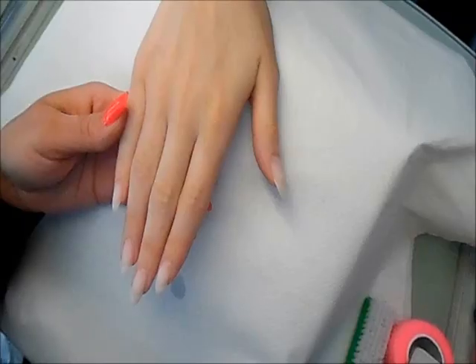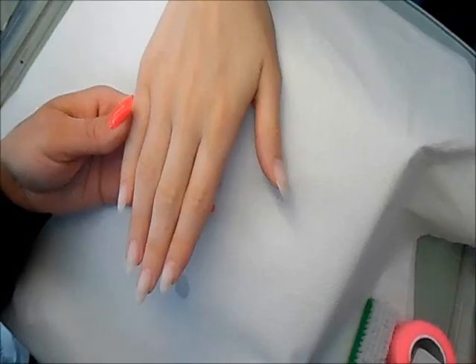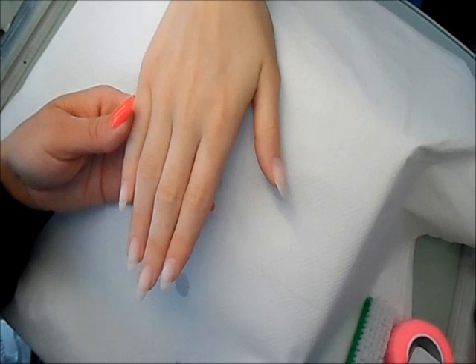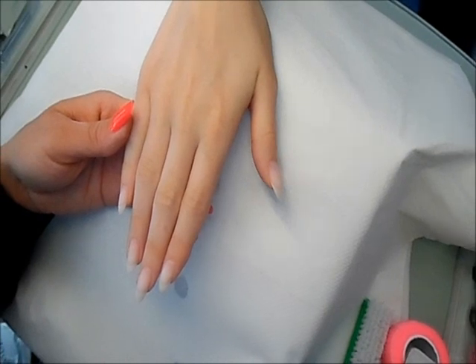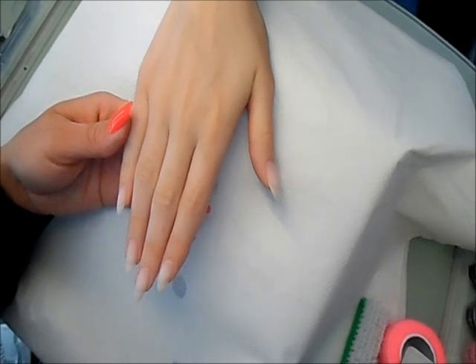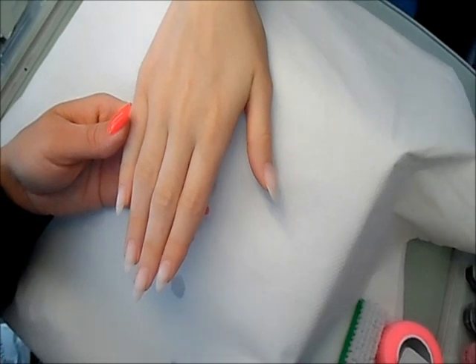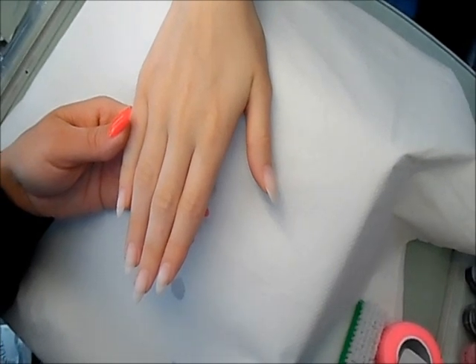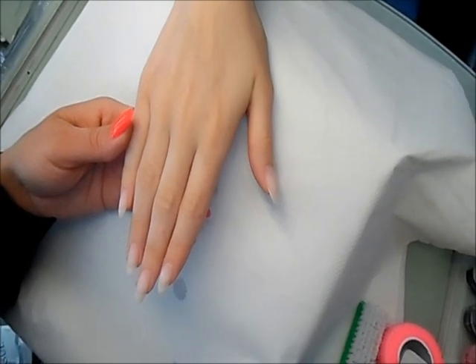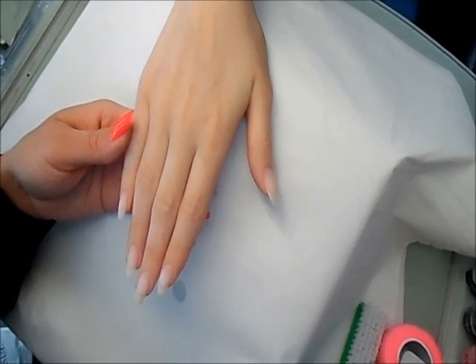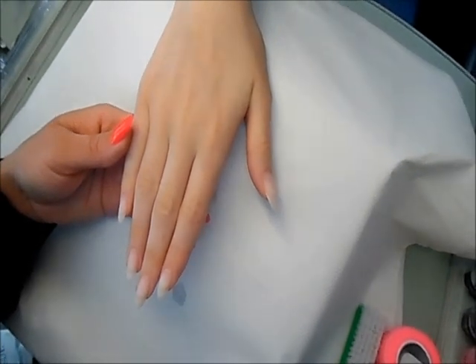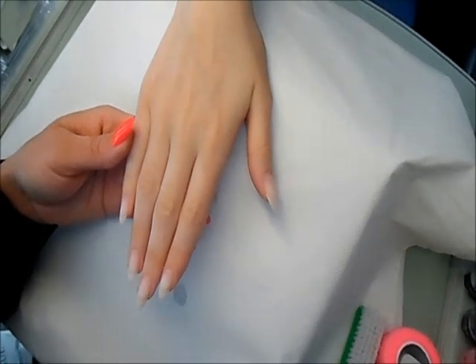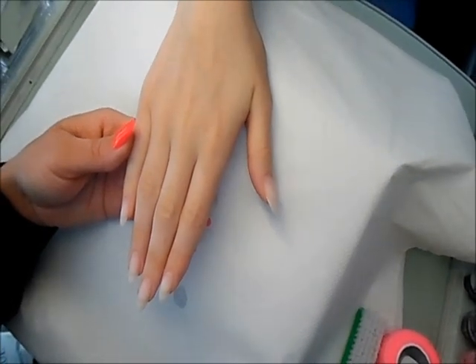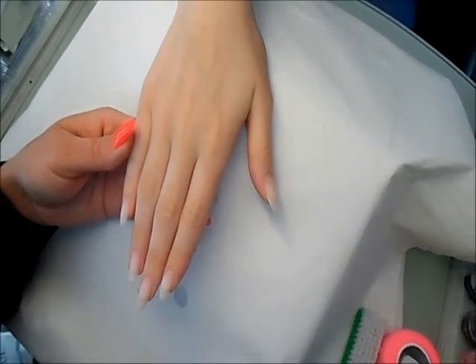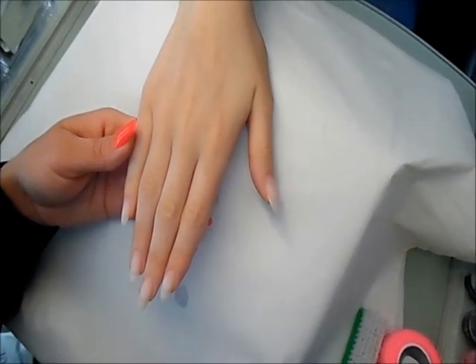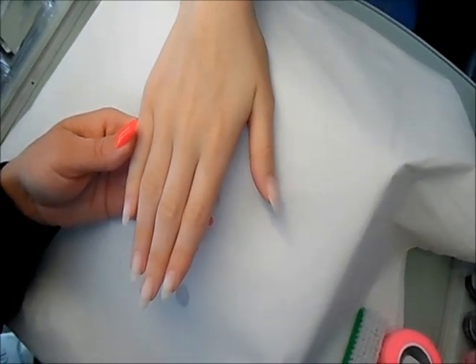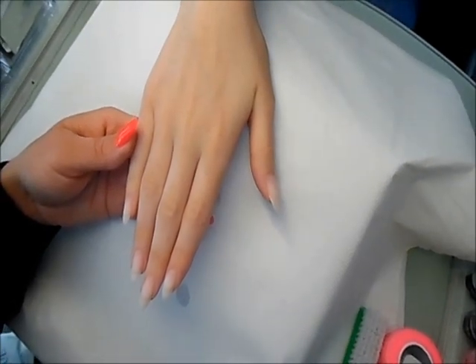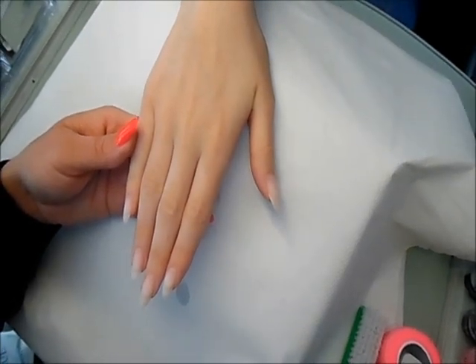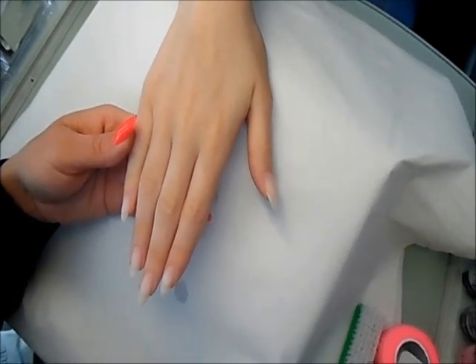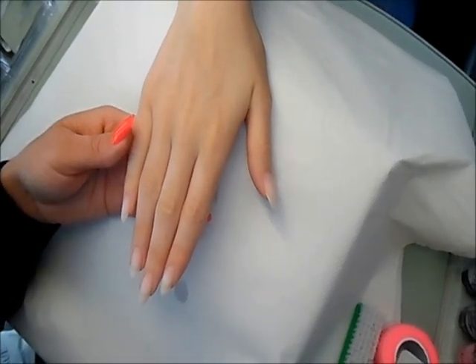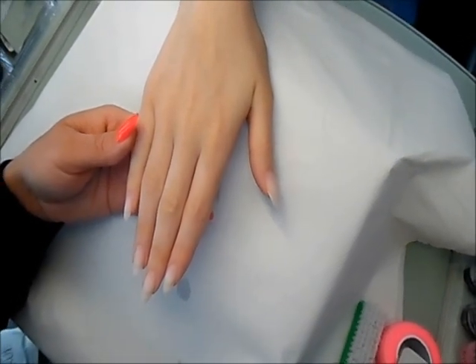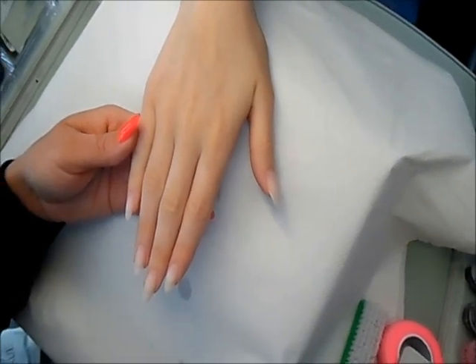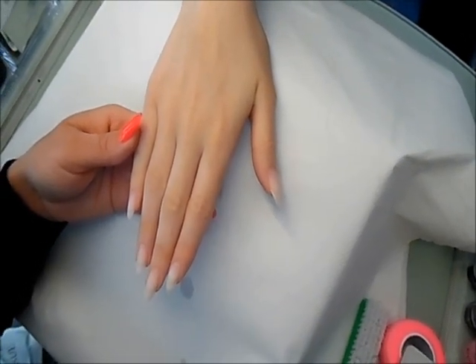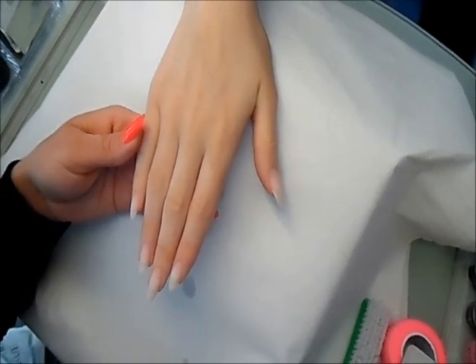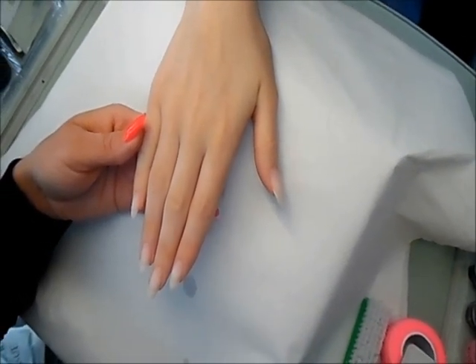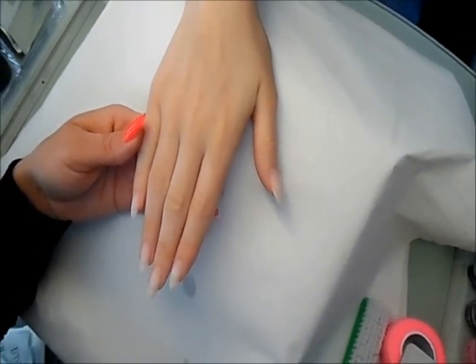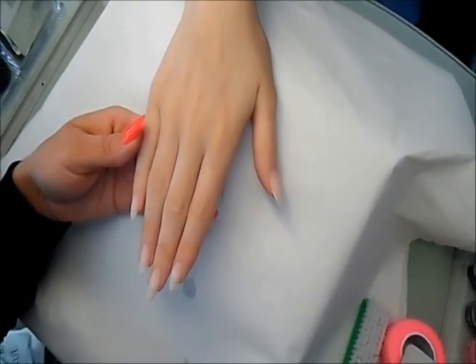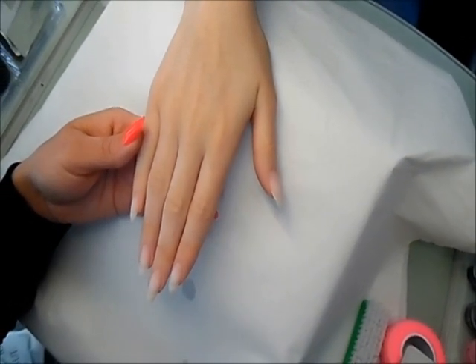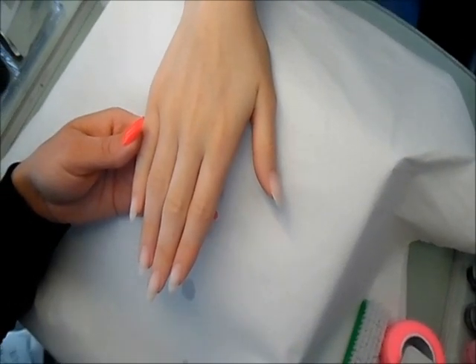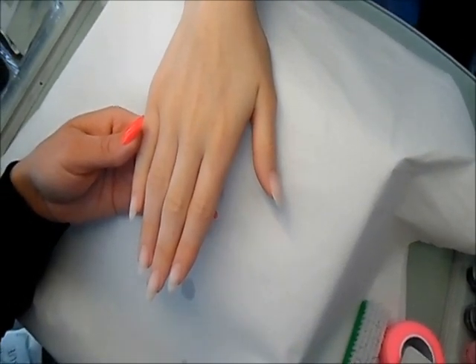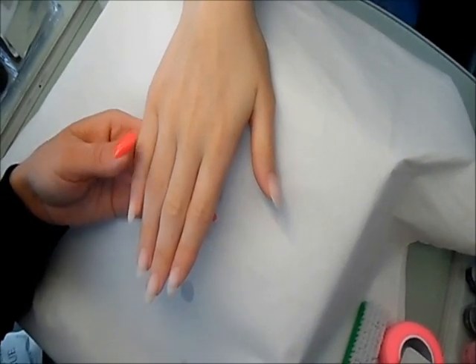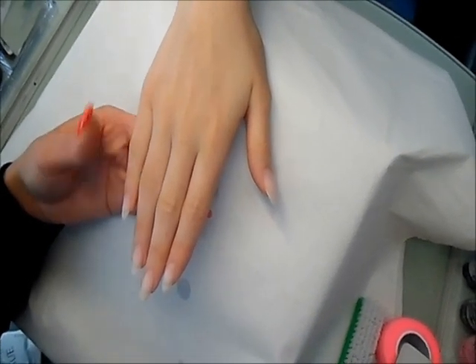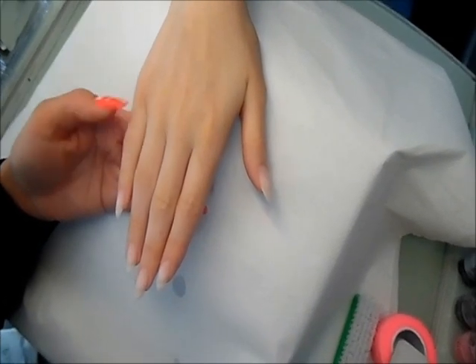My name is Dorota Palicka and I will show you how to do the ombre nails so the clients come back to me after a few weeks.